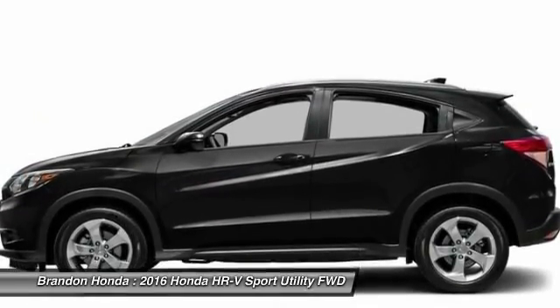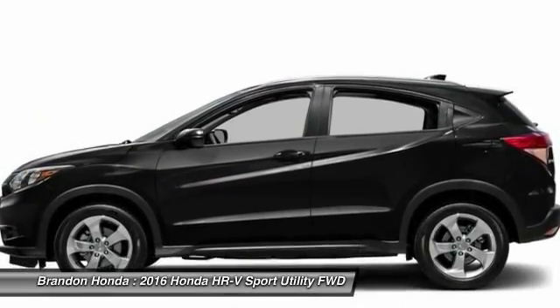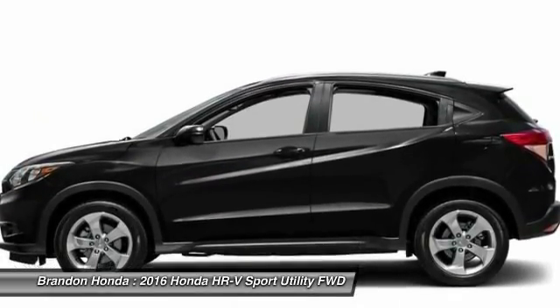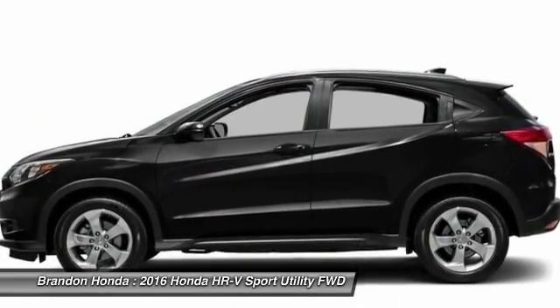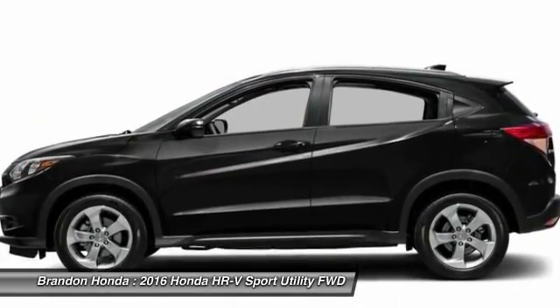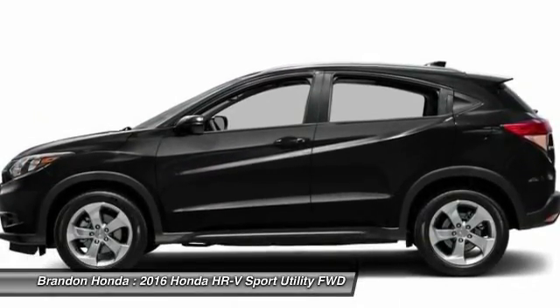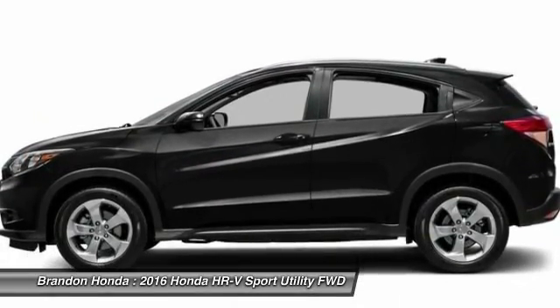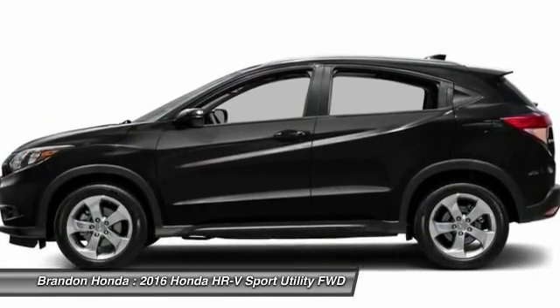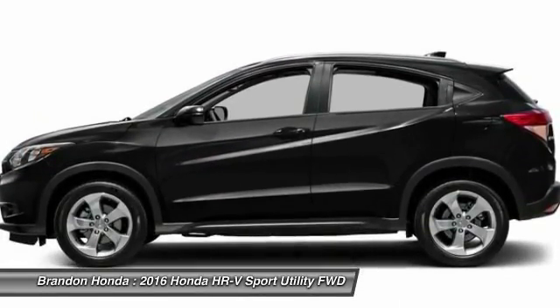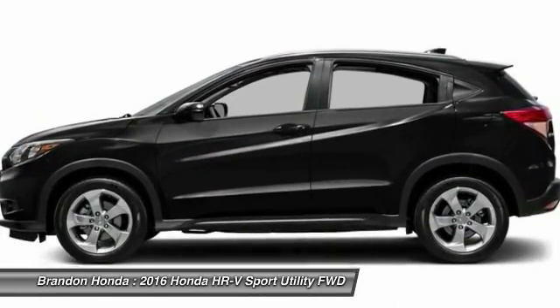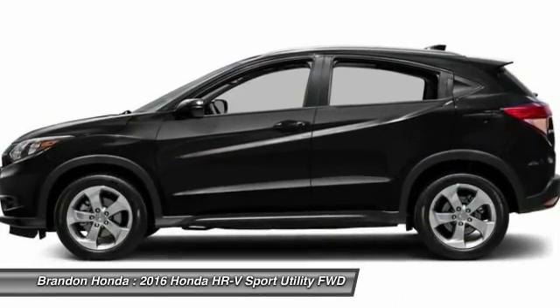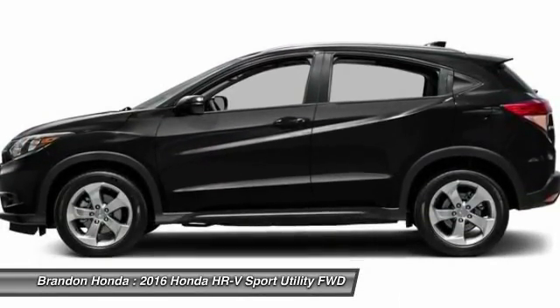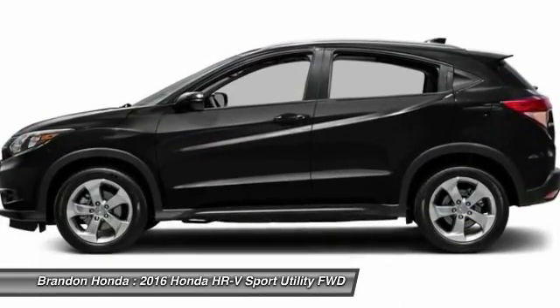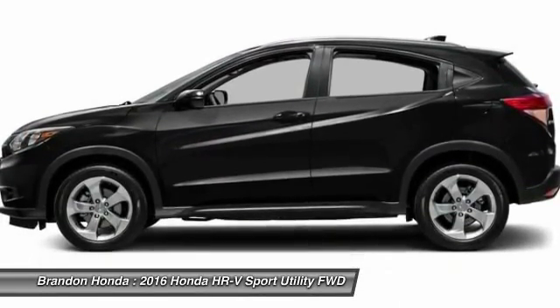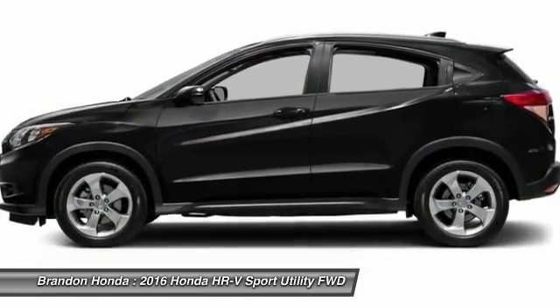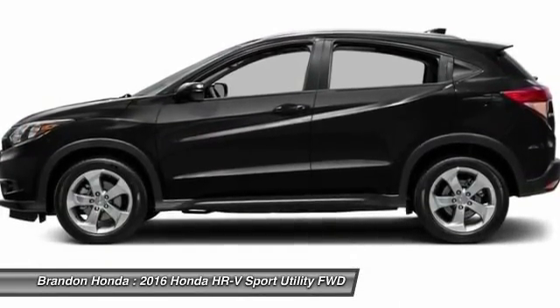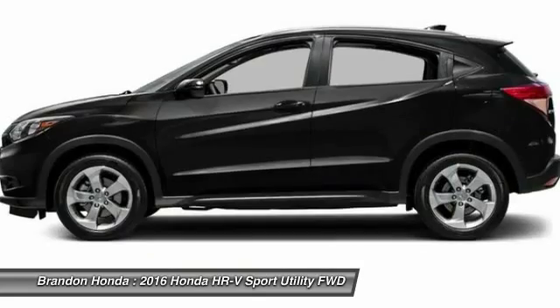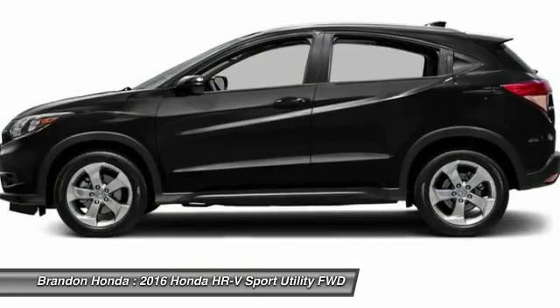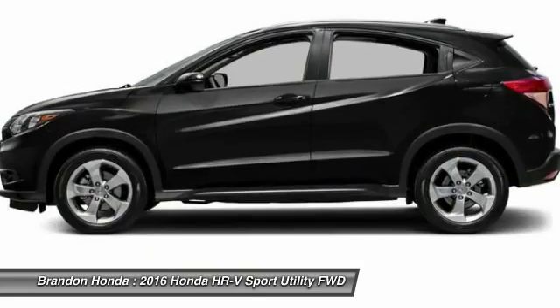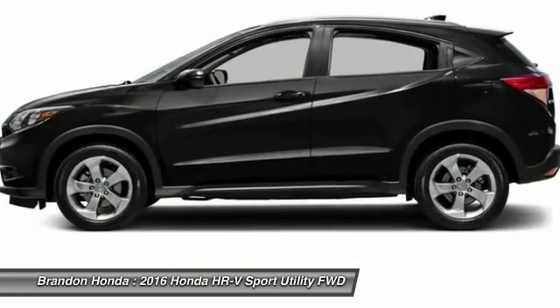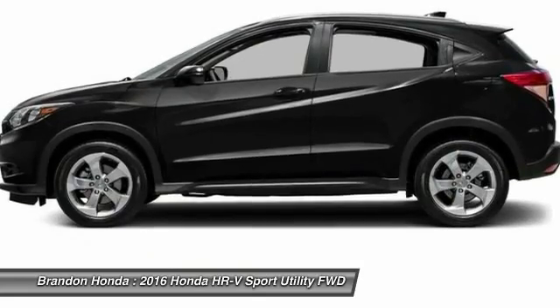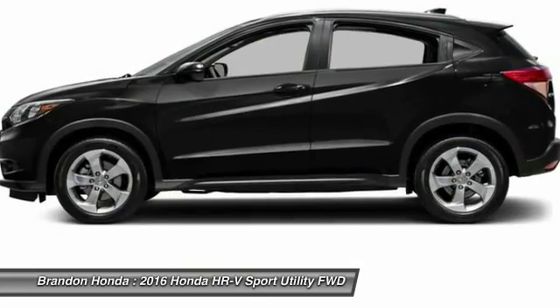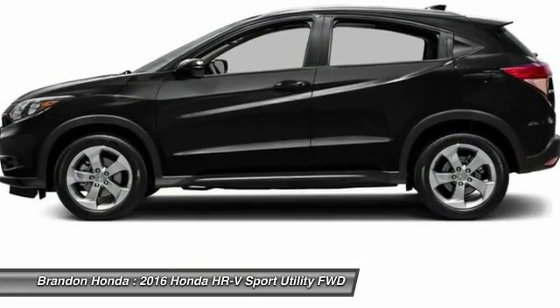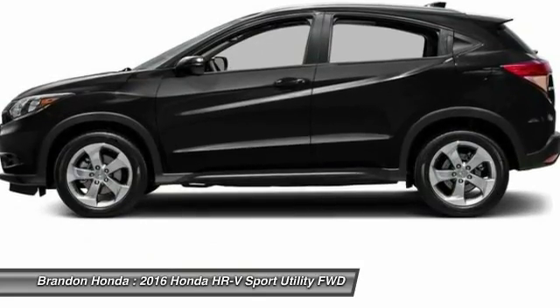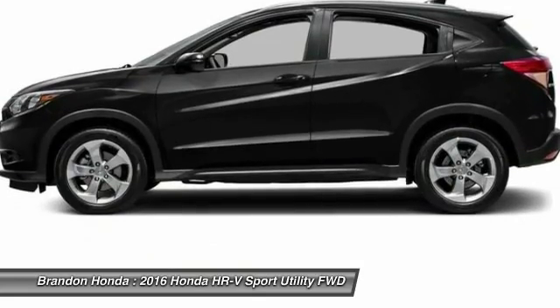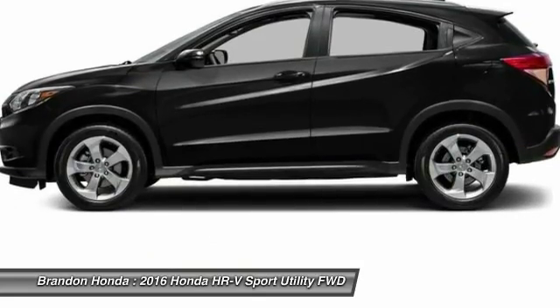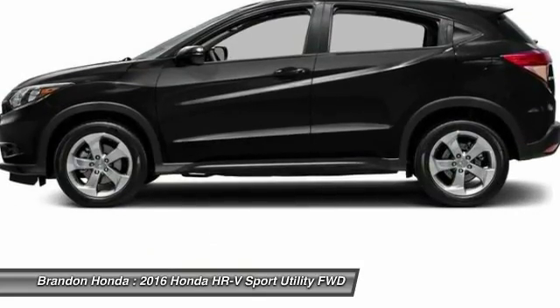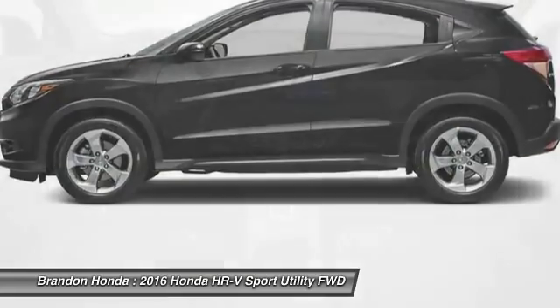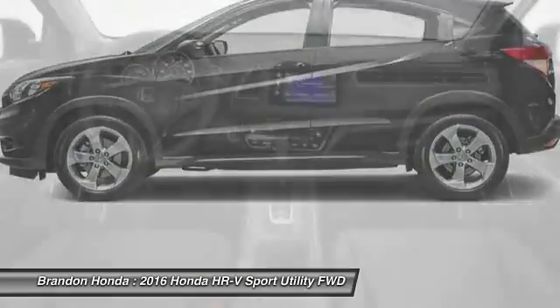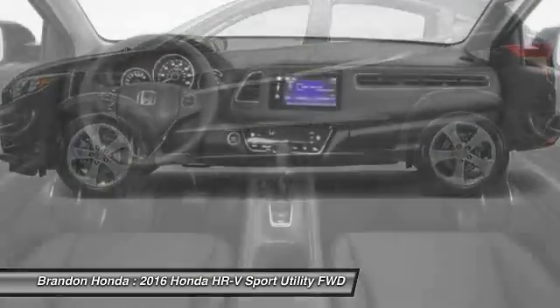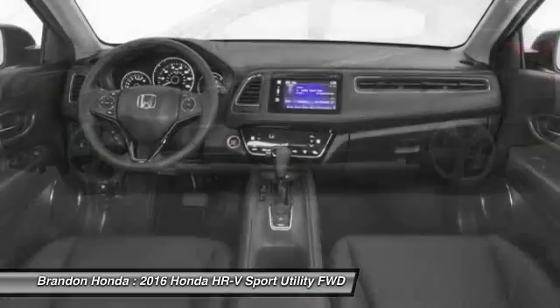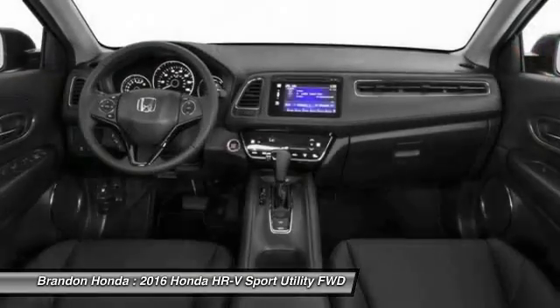Navigation system, backup camera, leather-wrapped steering wheel, moonroof, and Bluetooth.